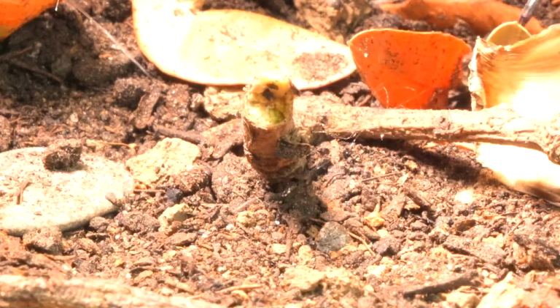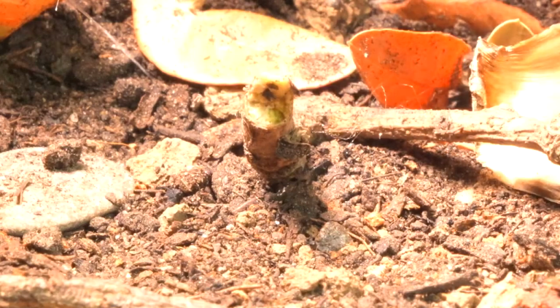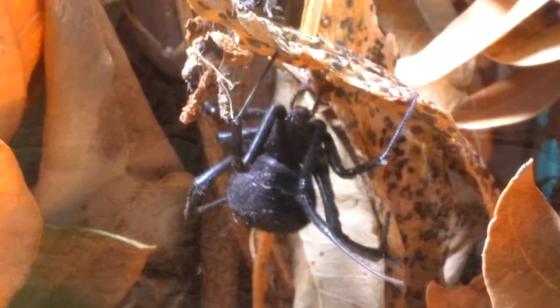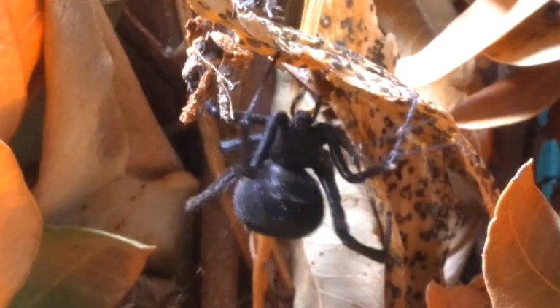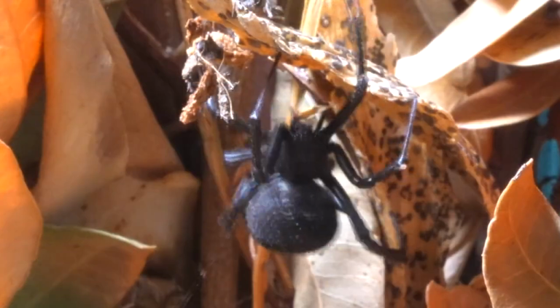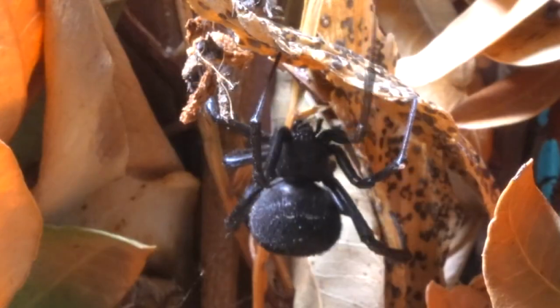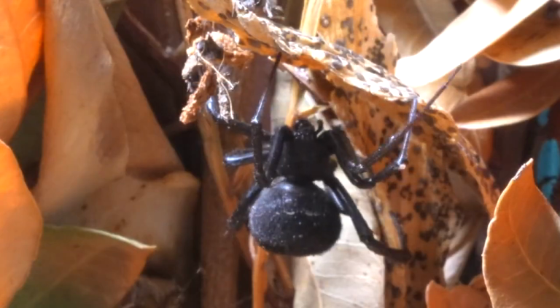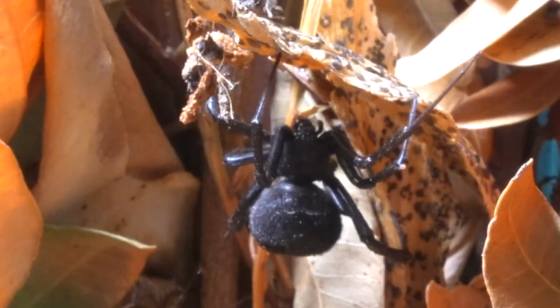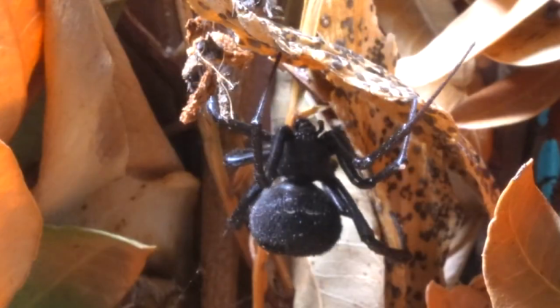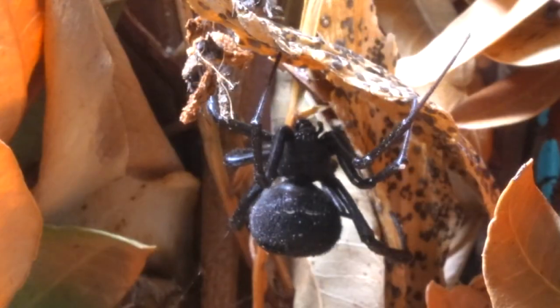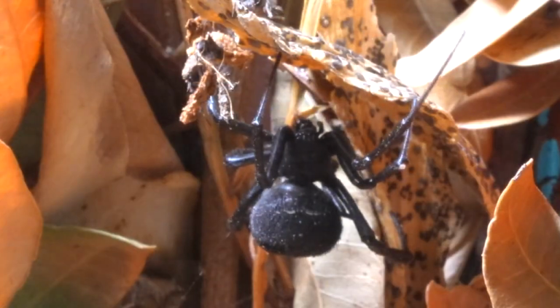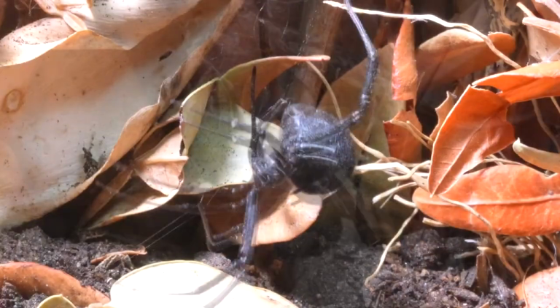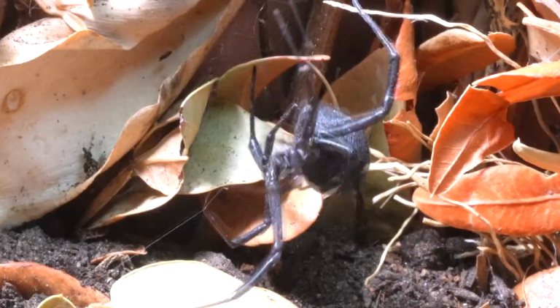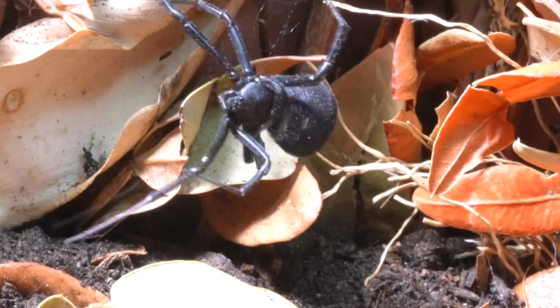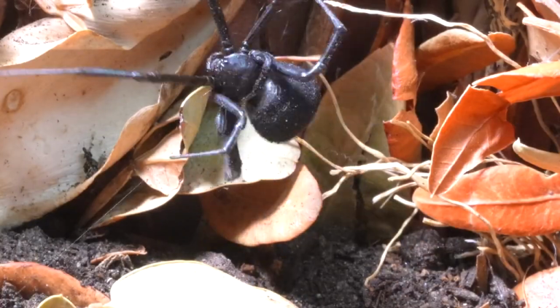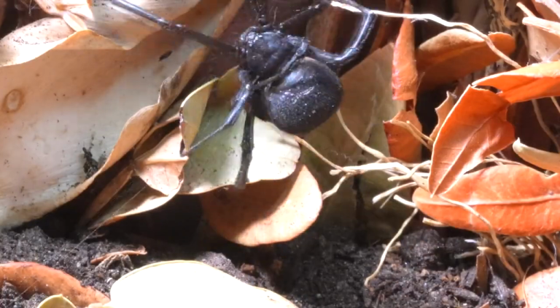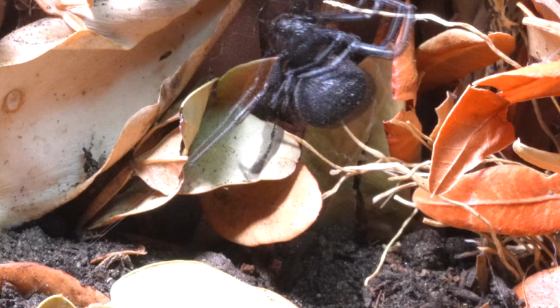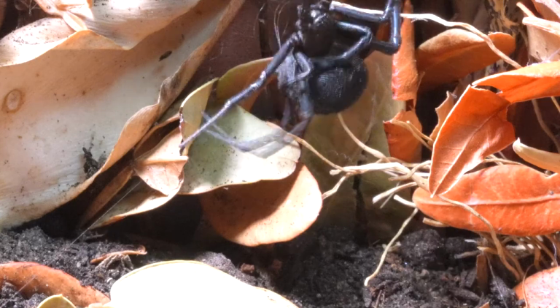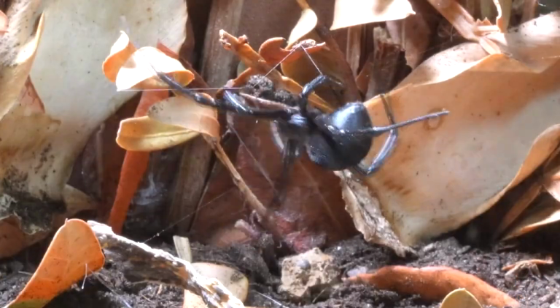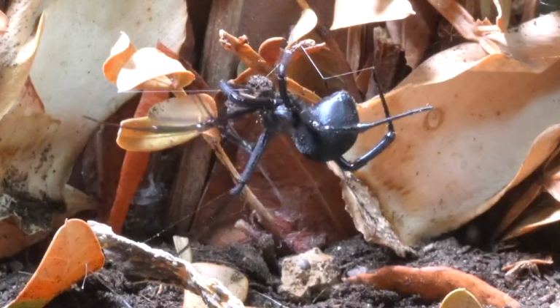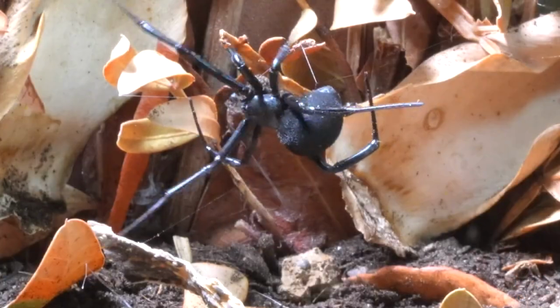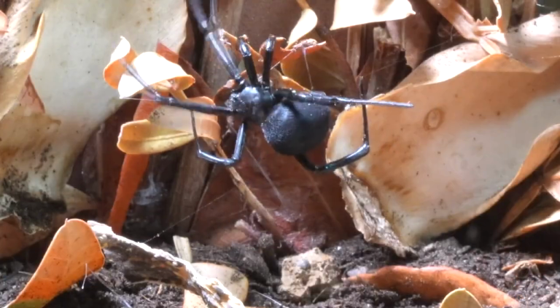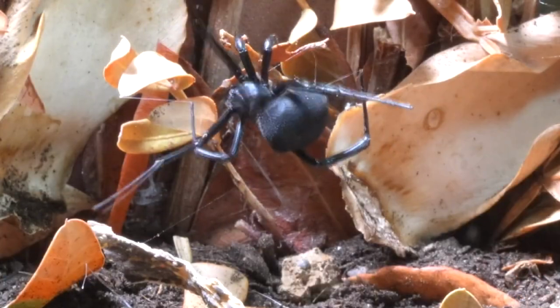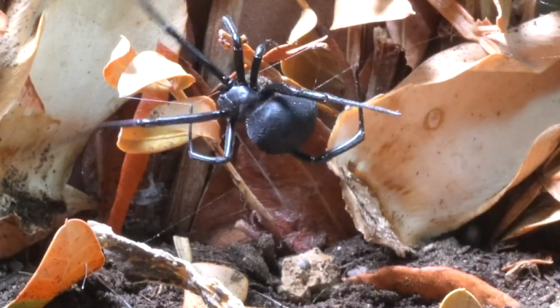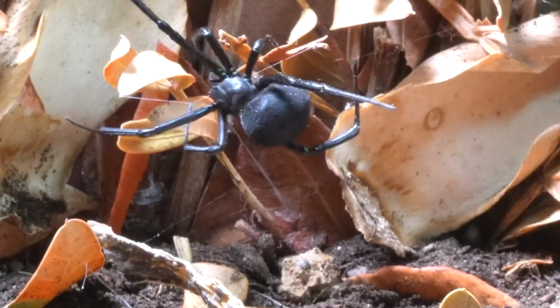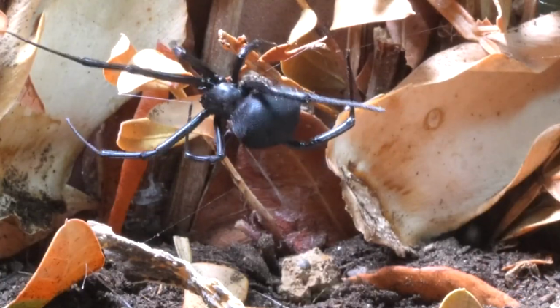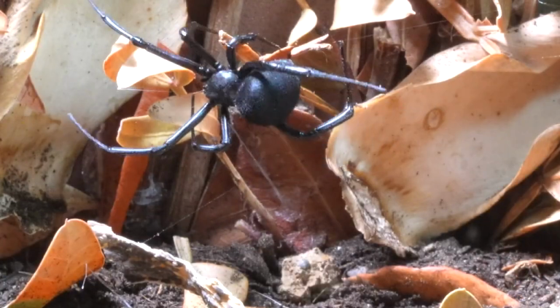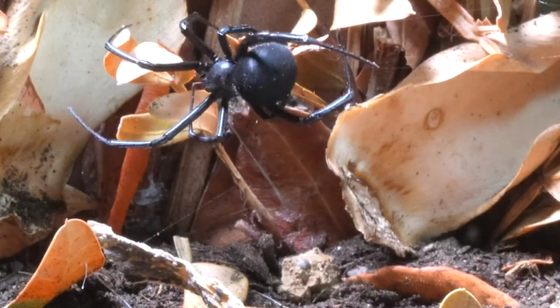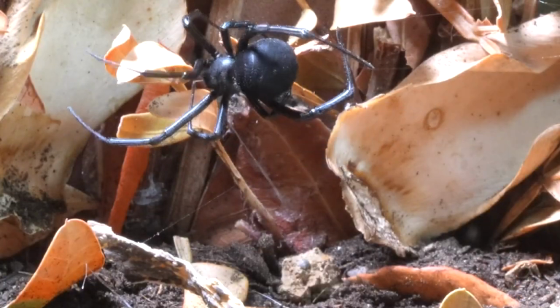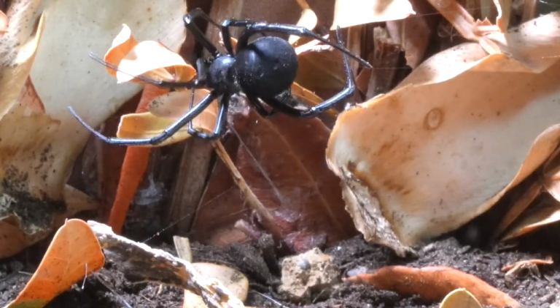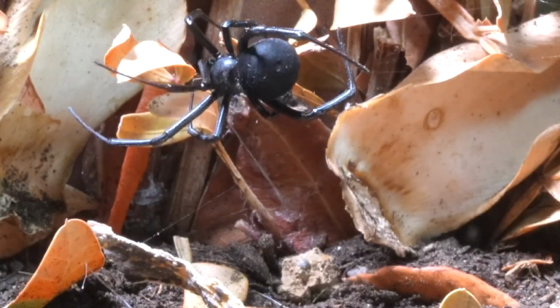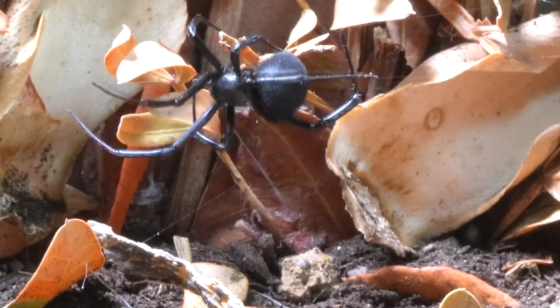The spider deploys its web in strategic locations, using its sharp intelligence and instinctive knowledge about the behavior of its prey.